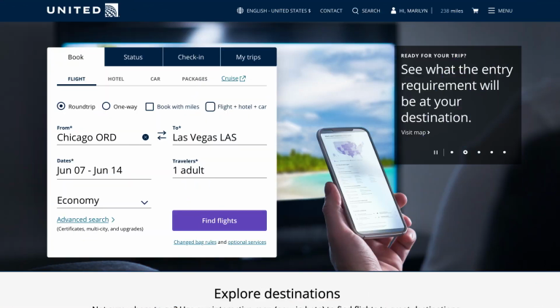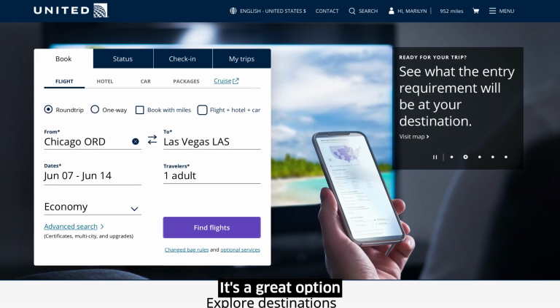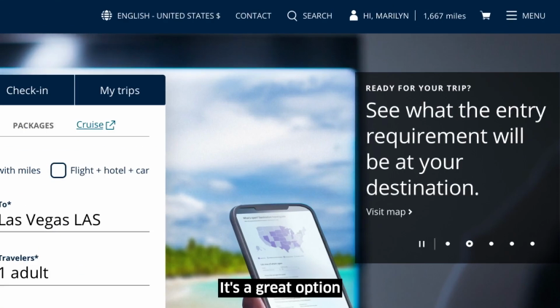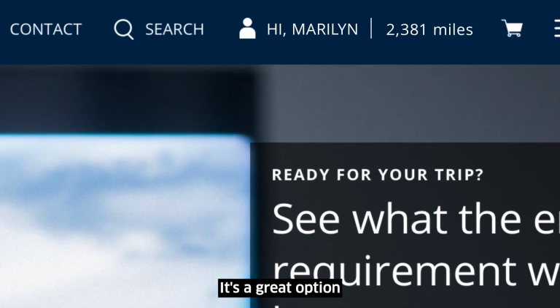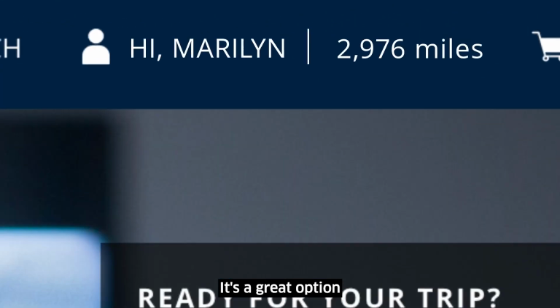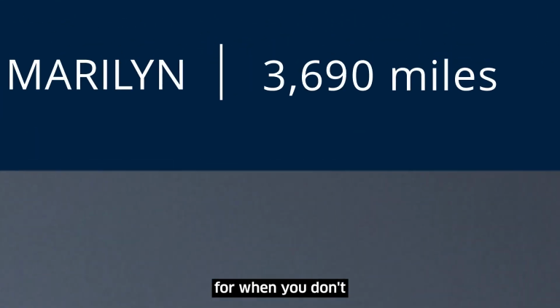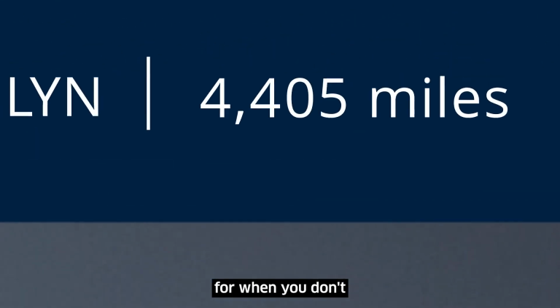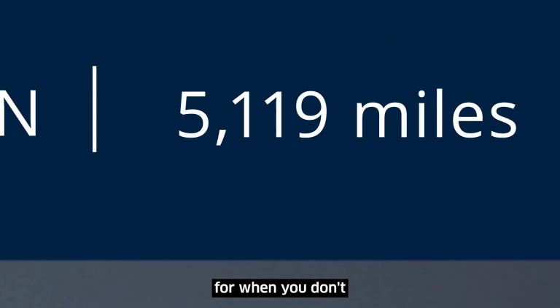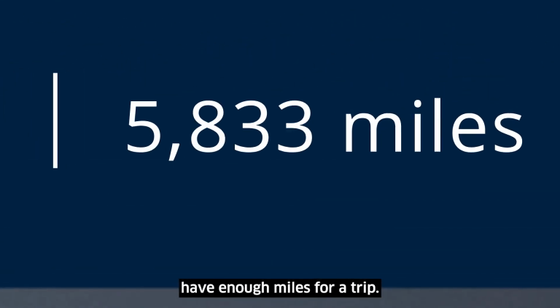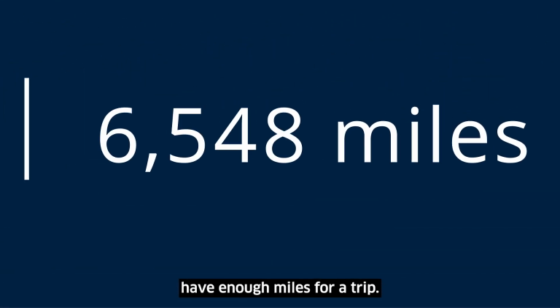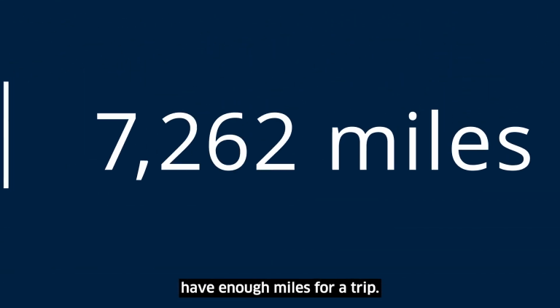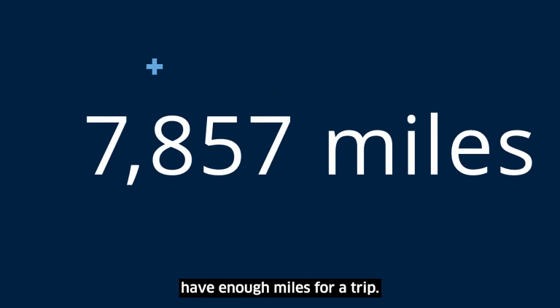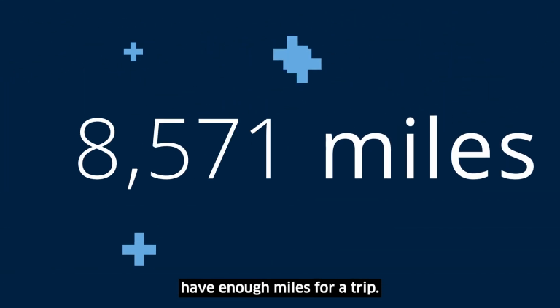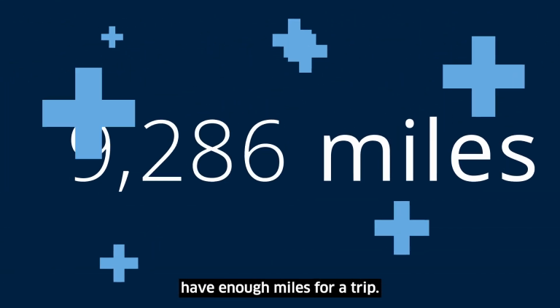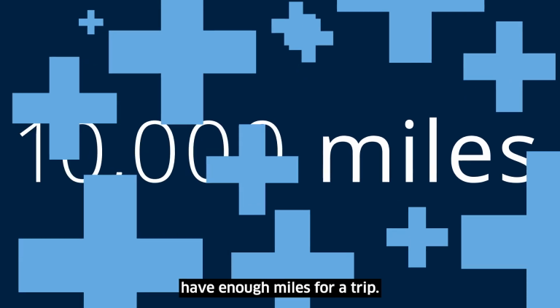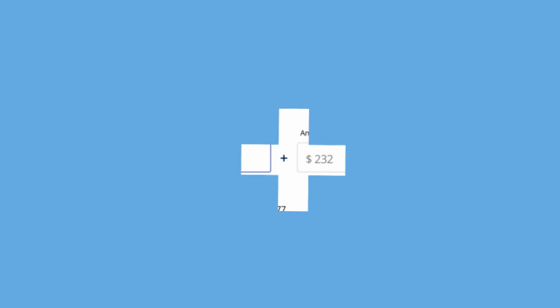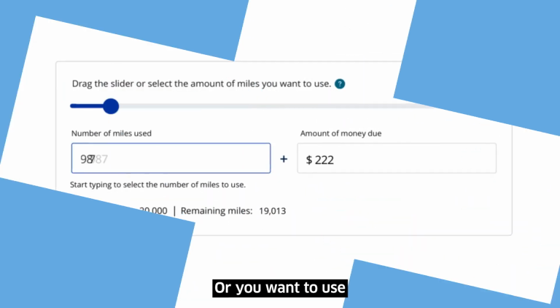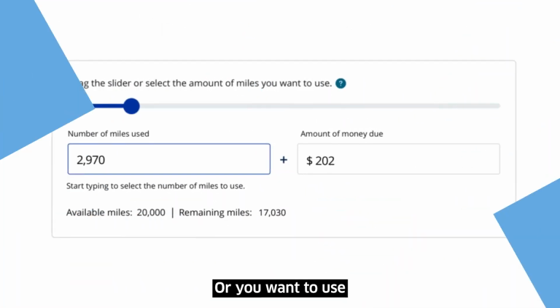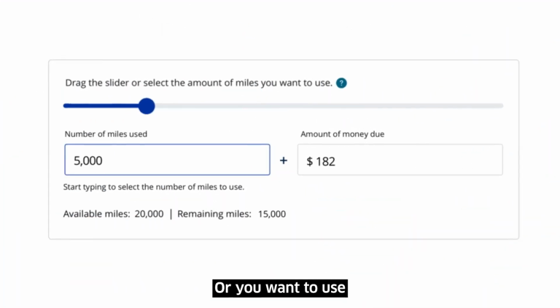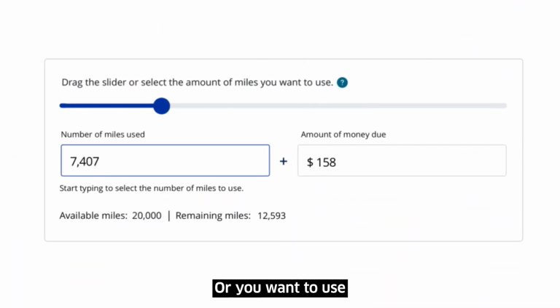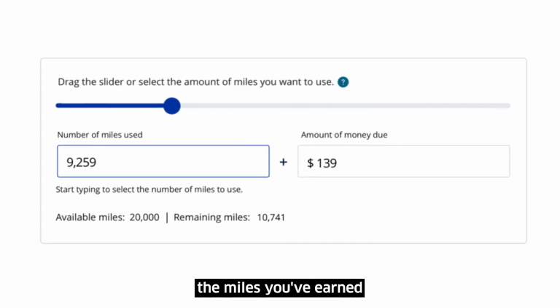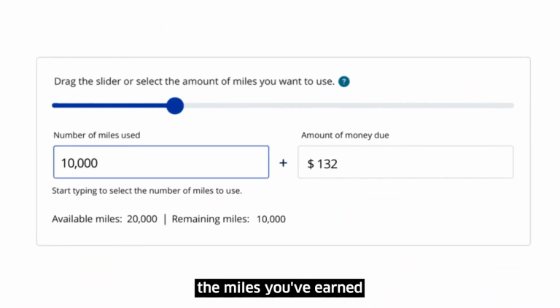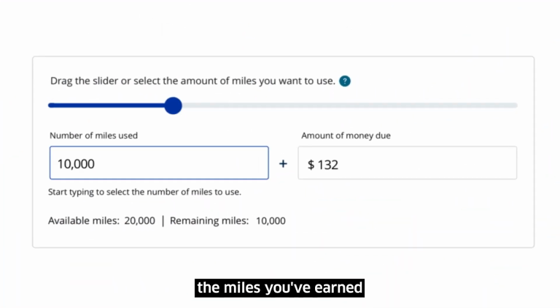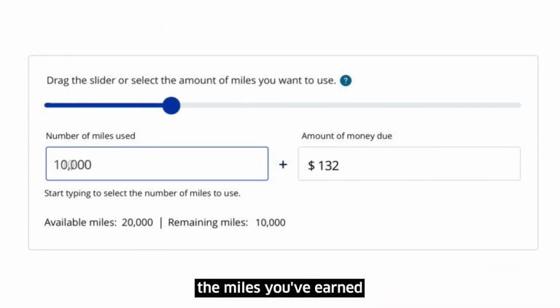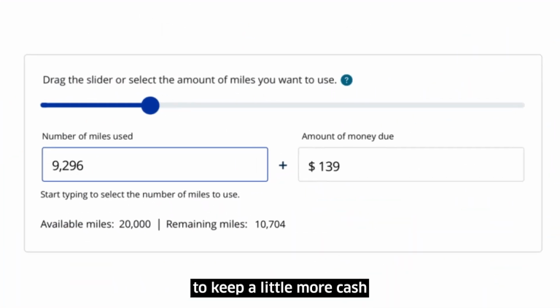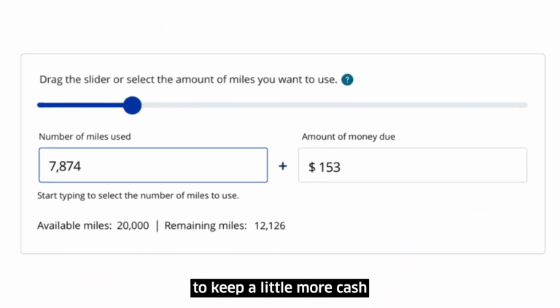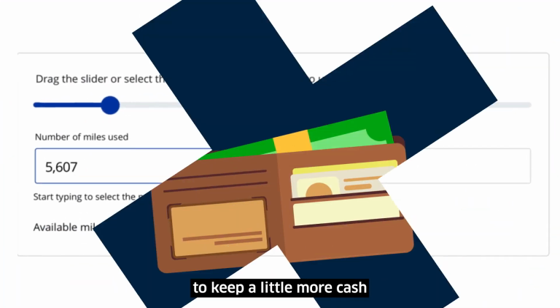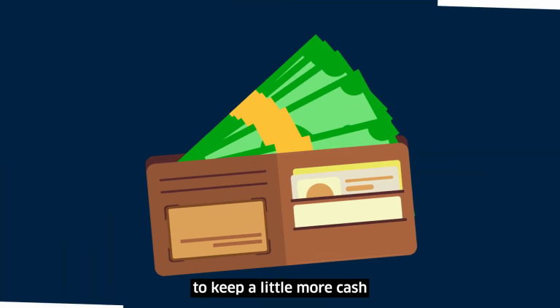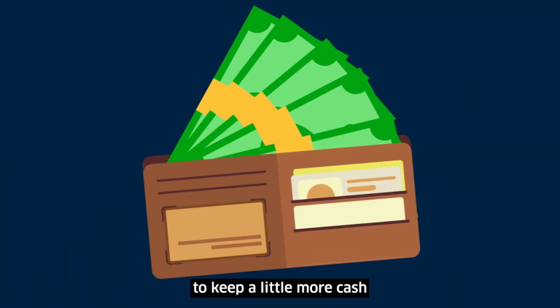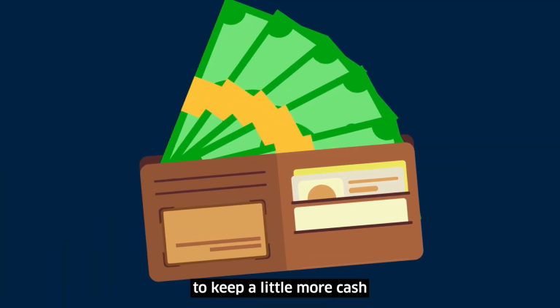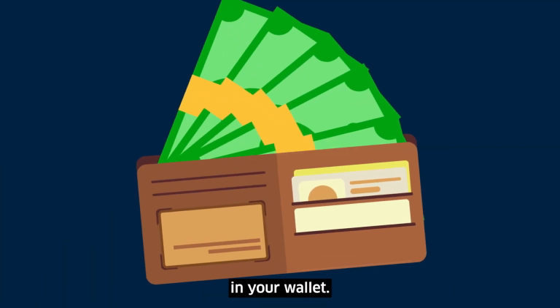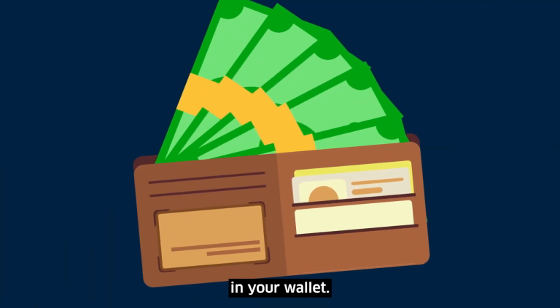It's a great option for when you don't have enough miles for a trip, or you want to use the miles you've earned to keep a little more cash in your wallet.